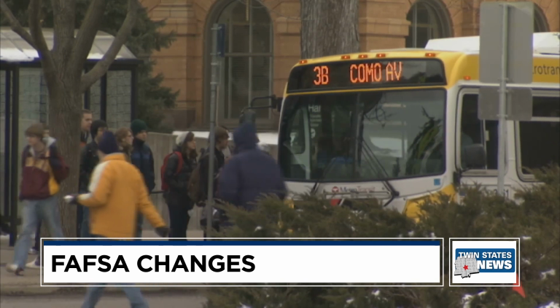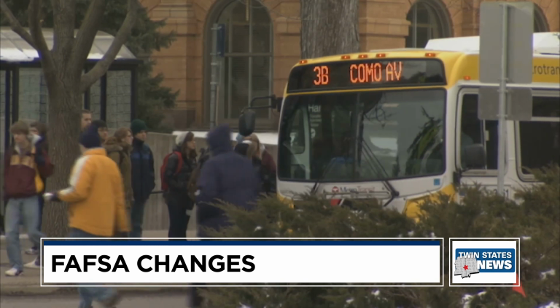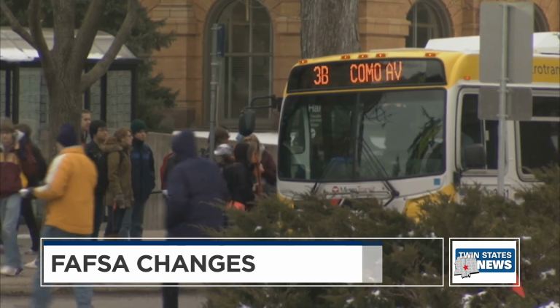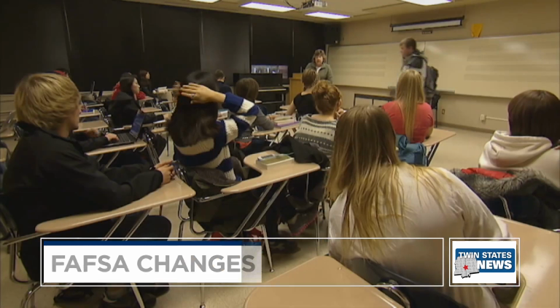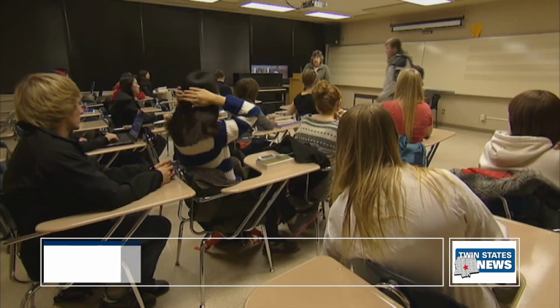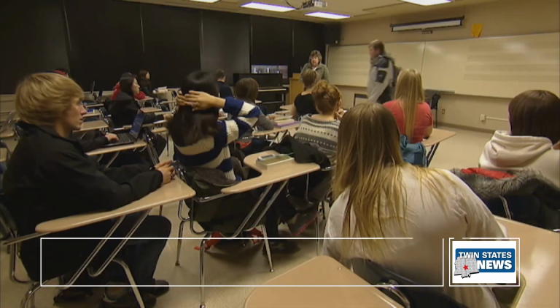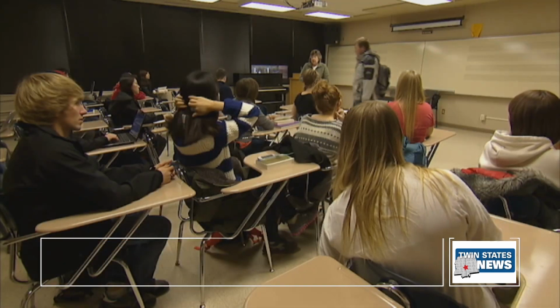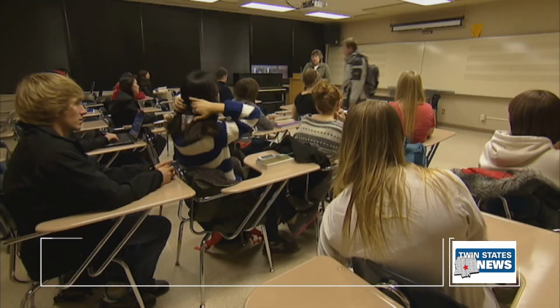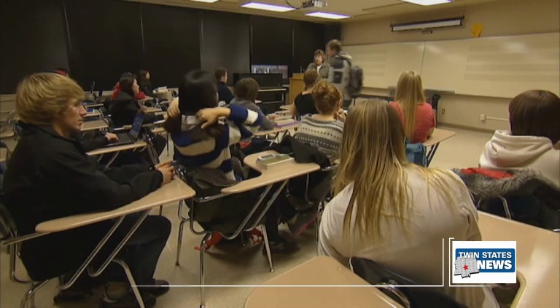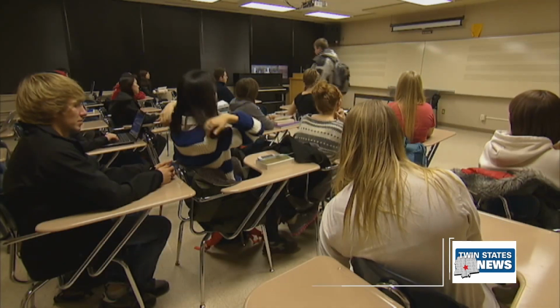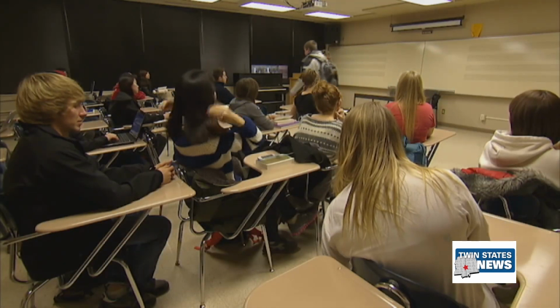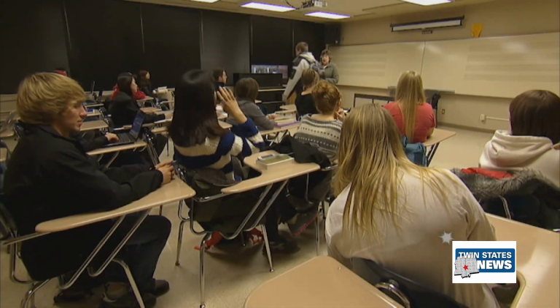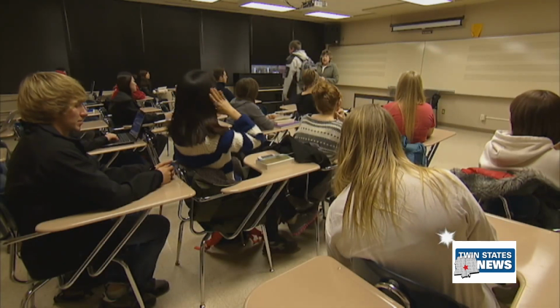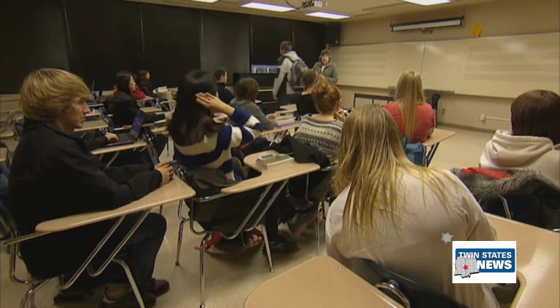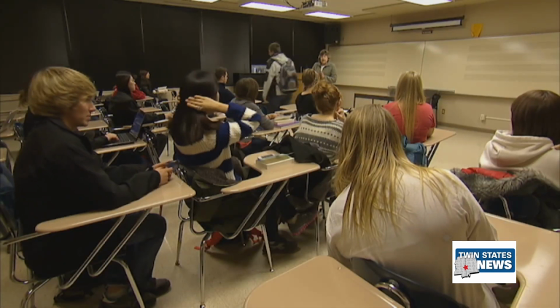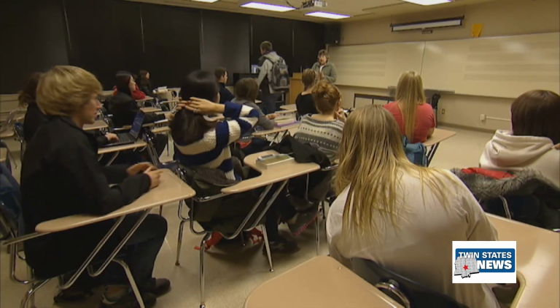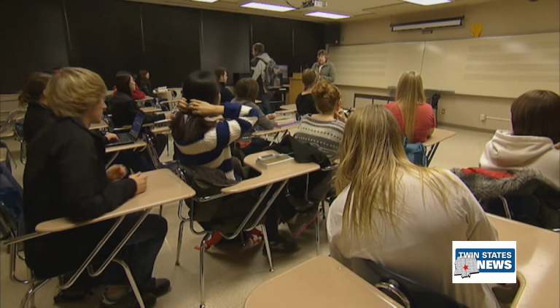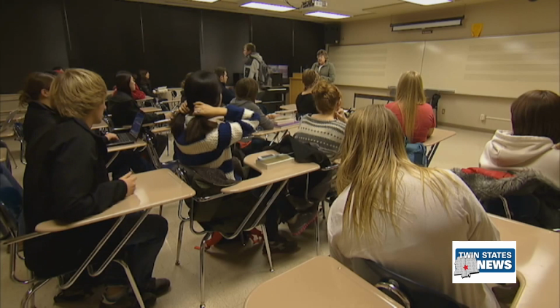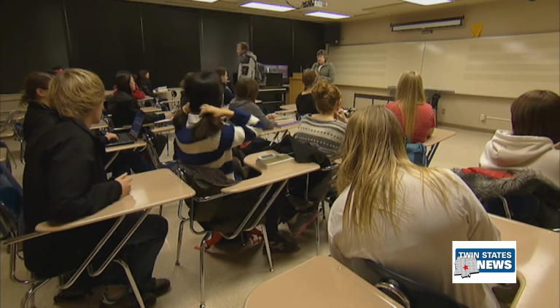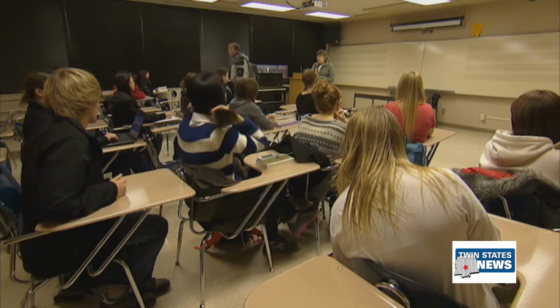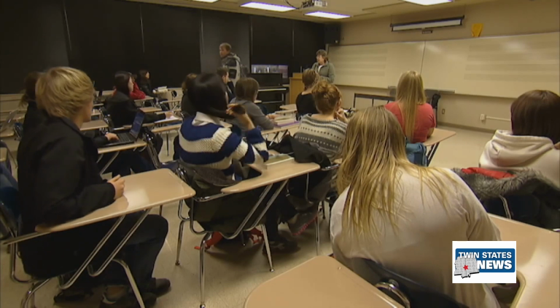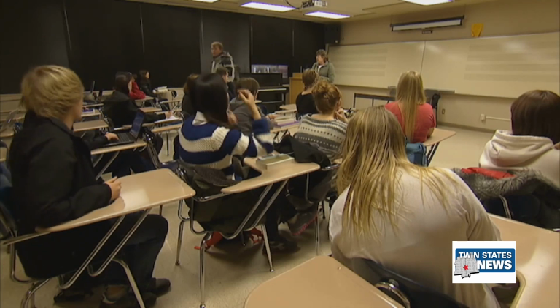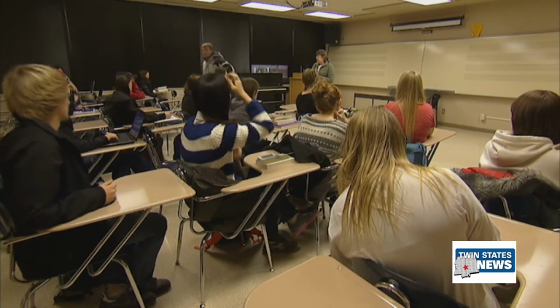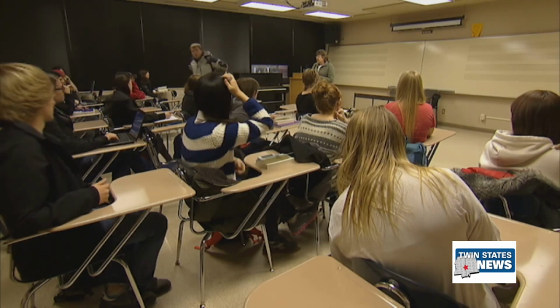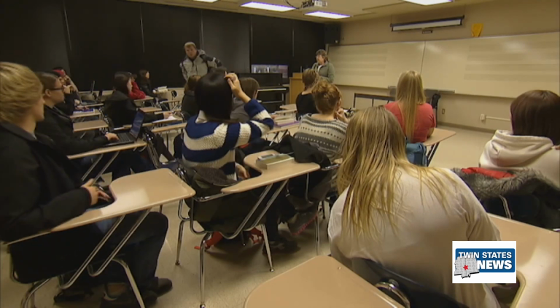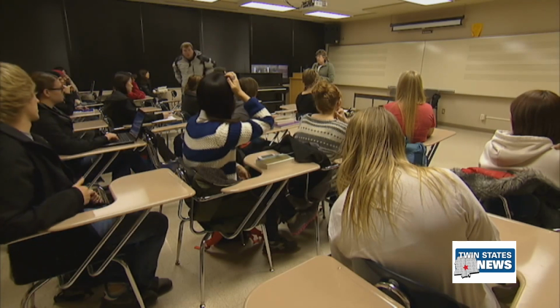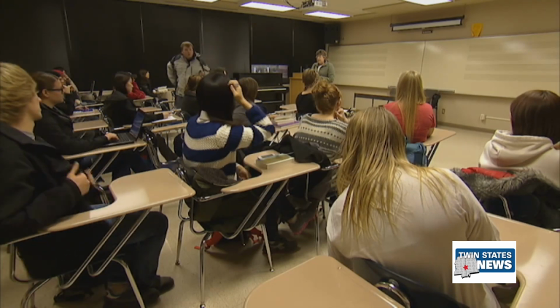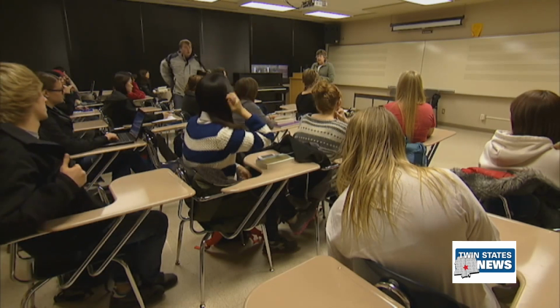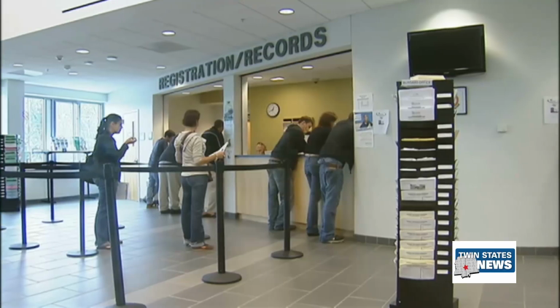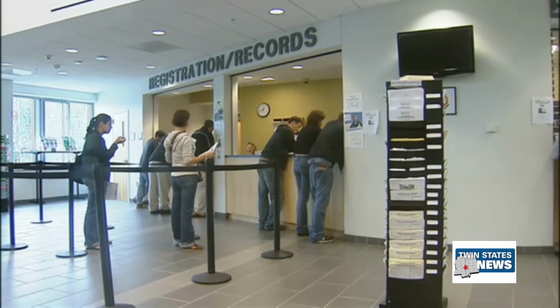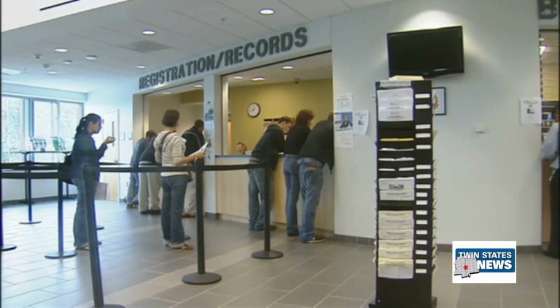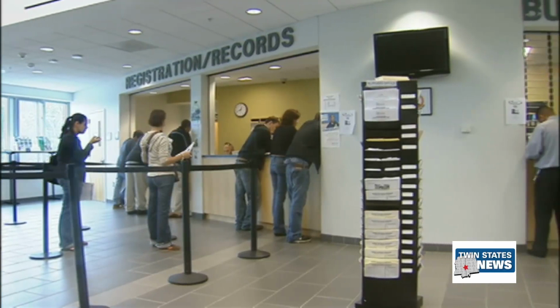While you wait, you can create a federal student aid ID for yourself and for everyone contributing to the application.